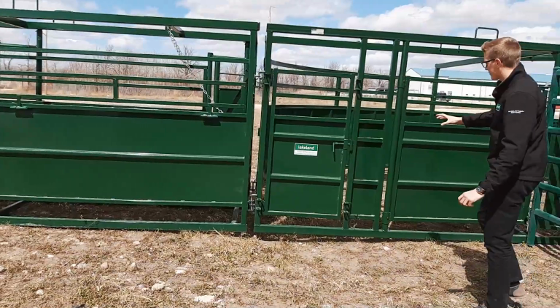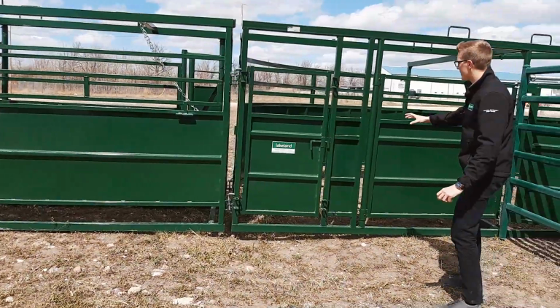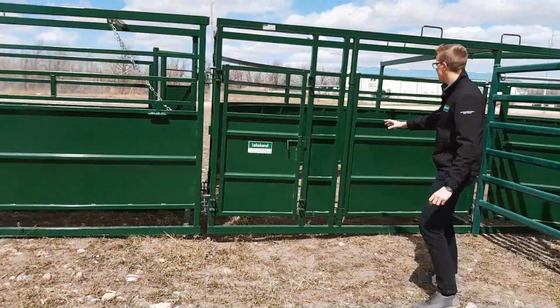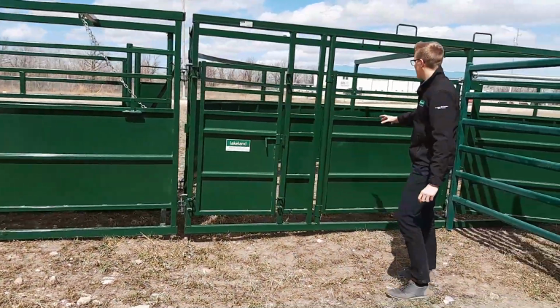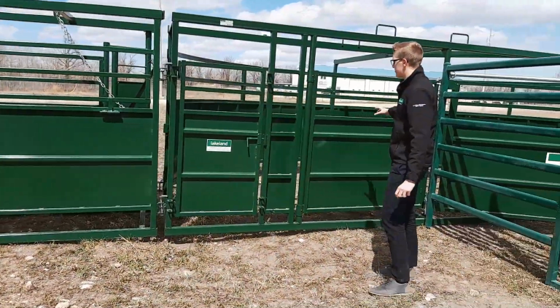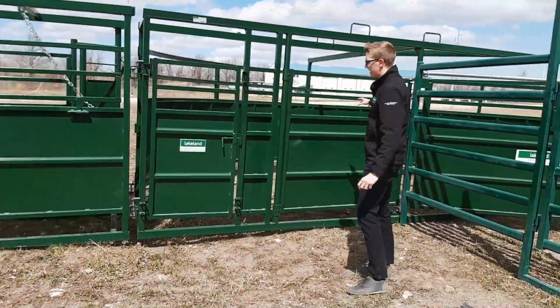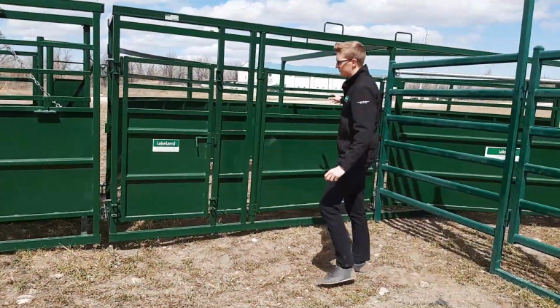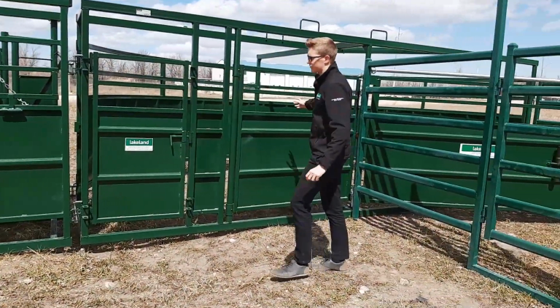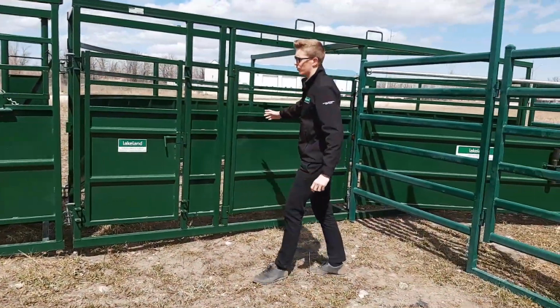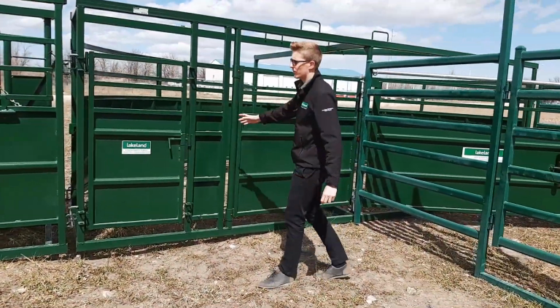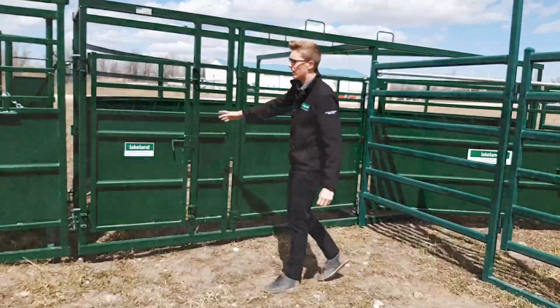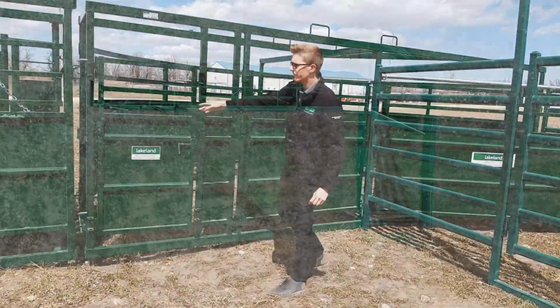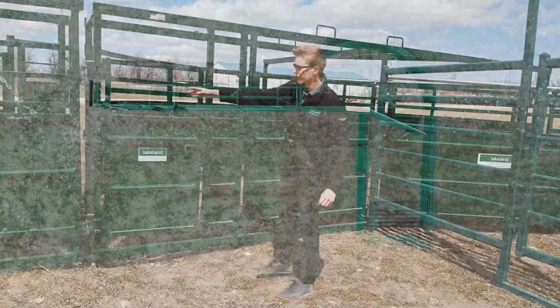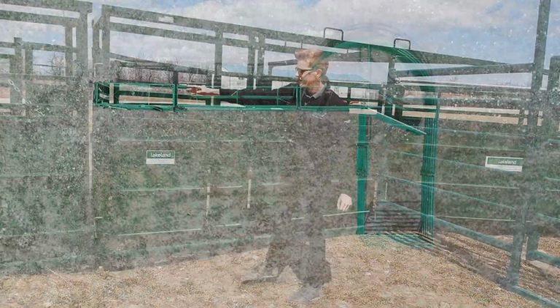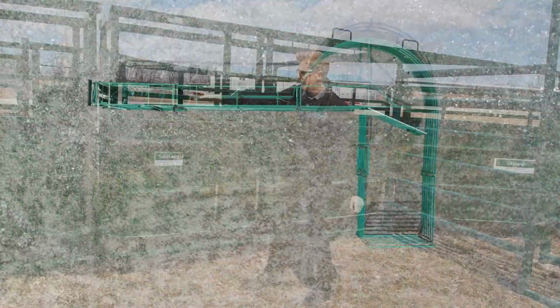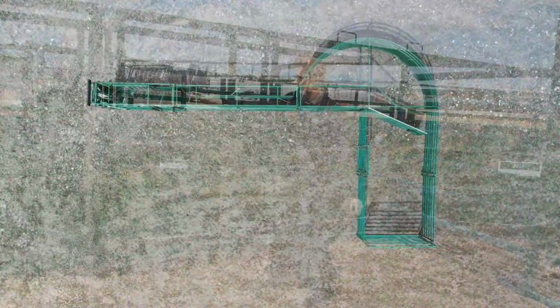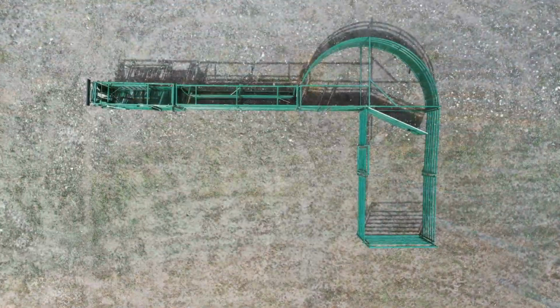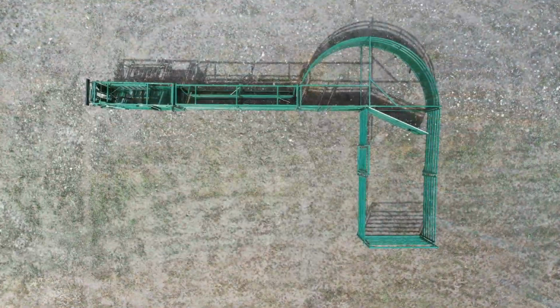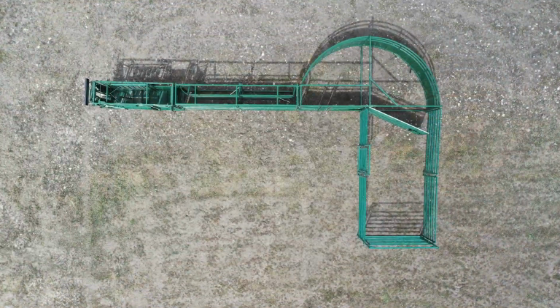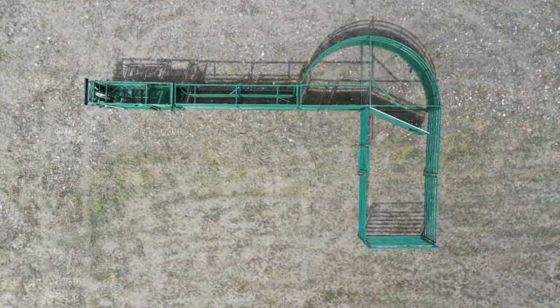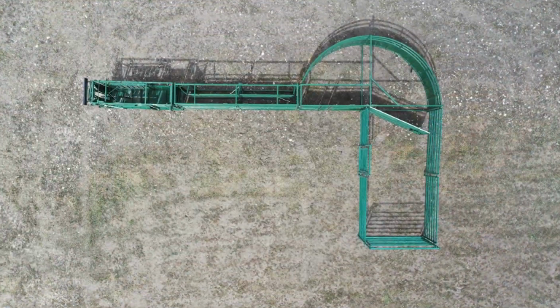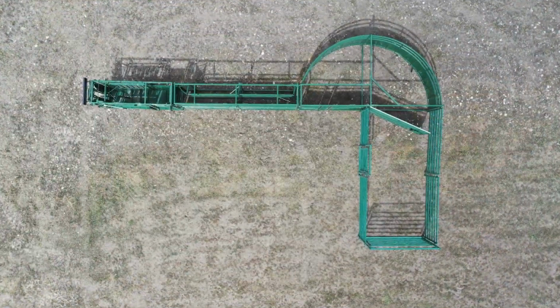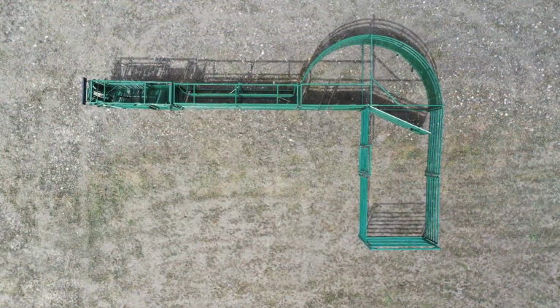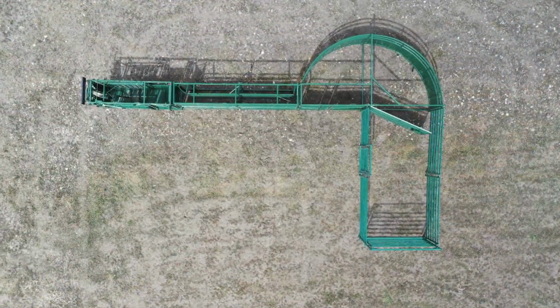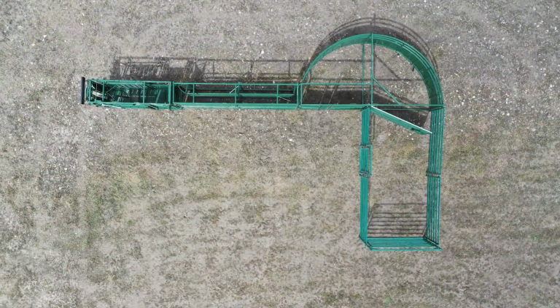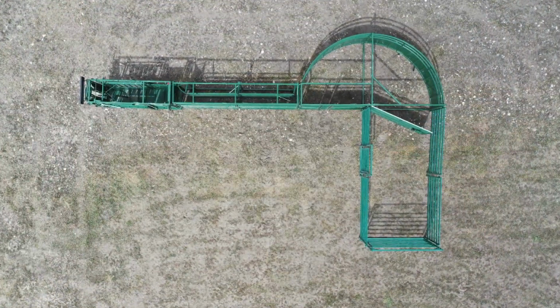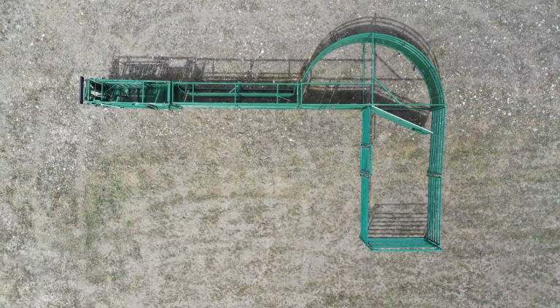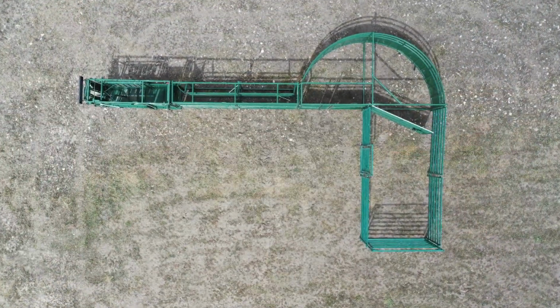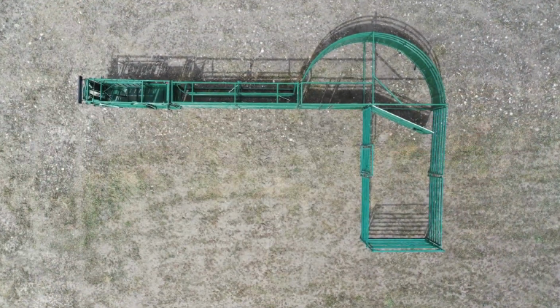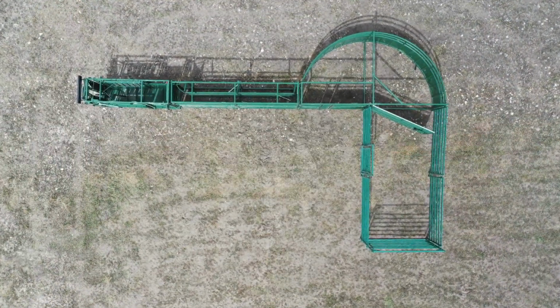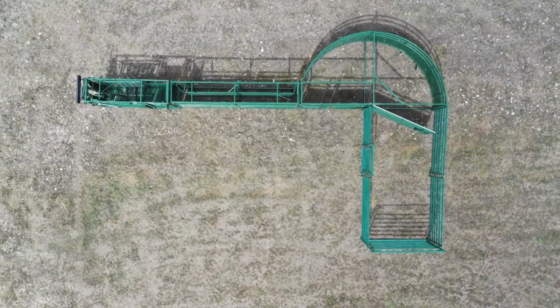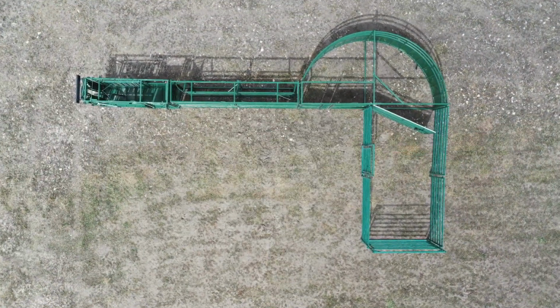We're going down the alleyway here. We also have a nice board here.